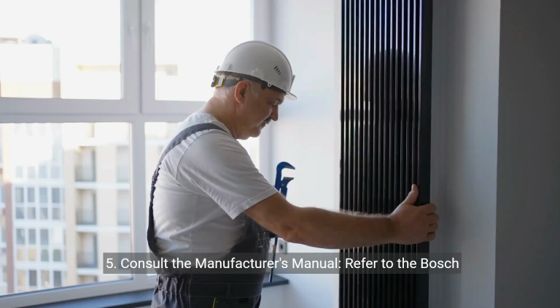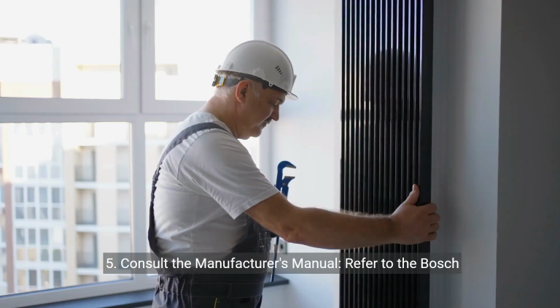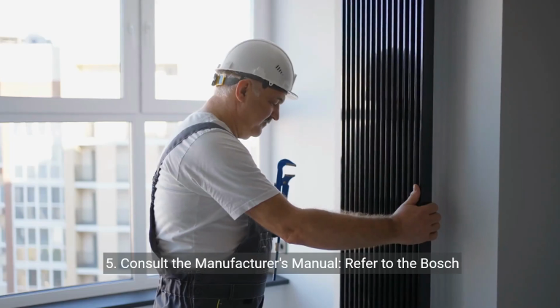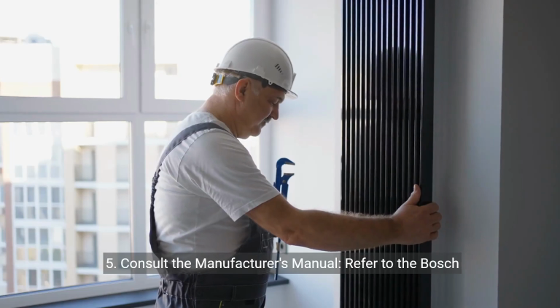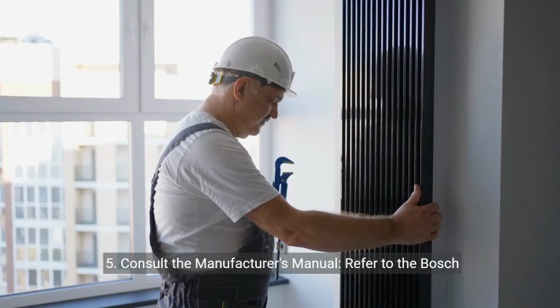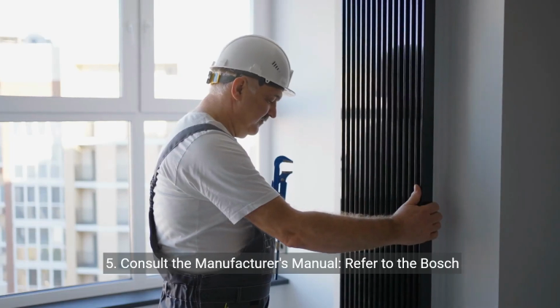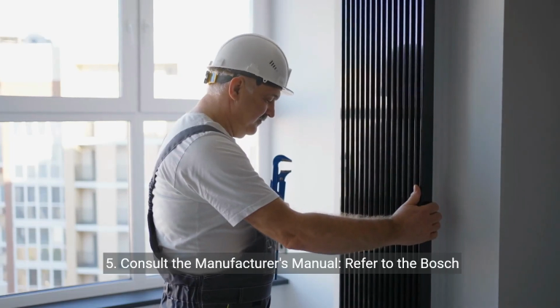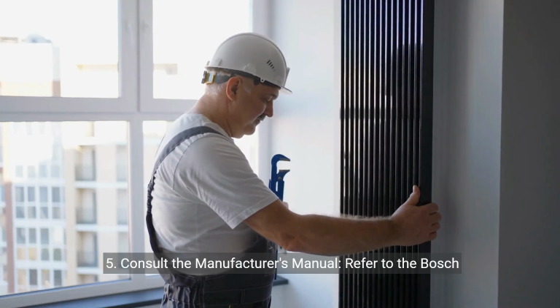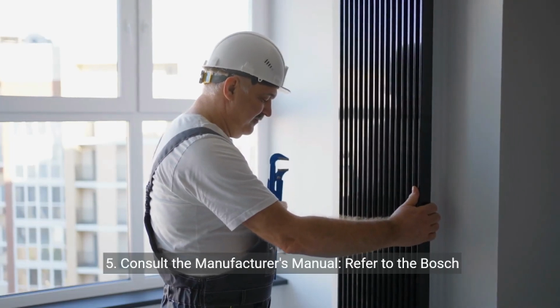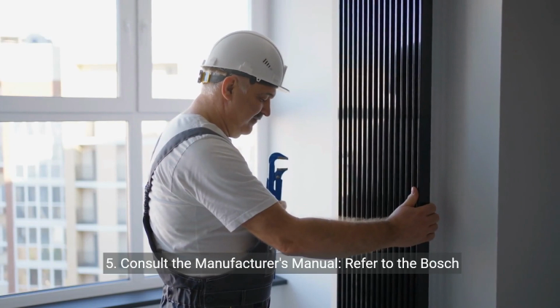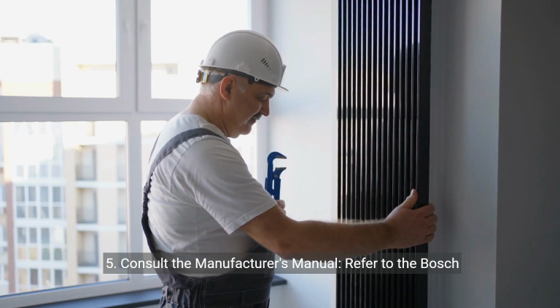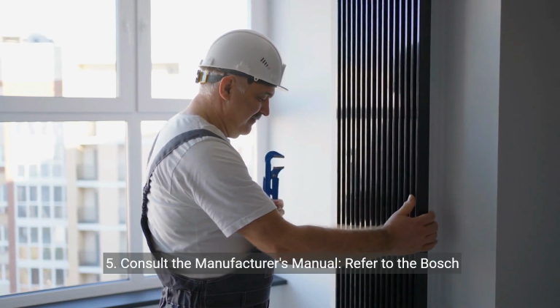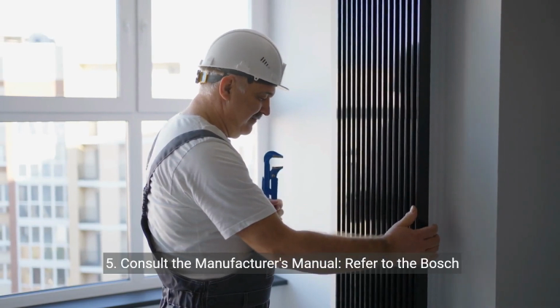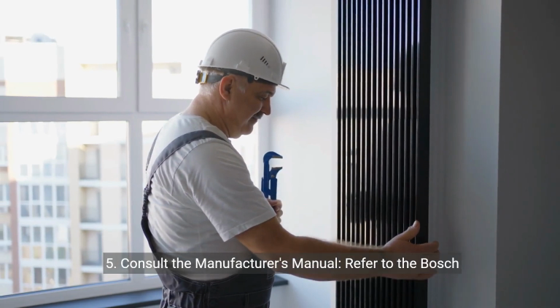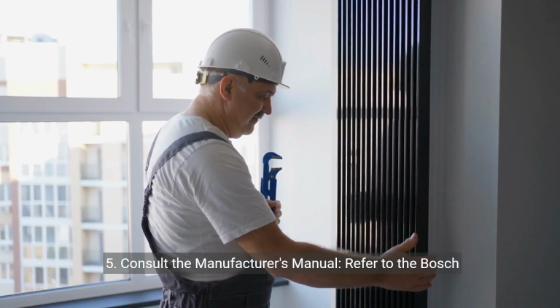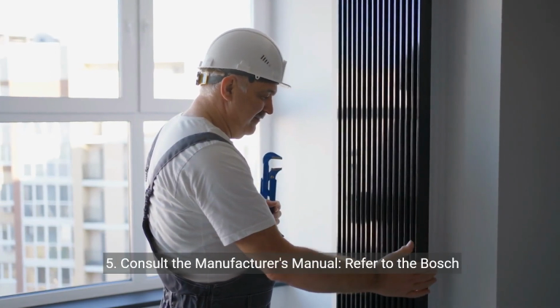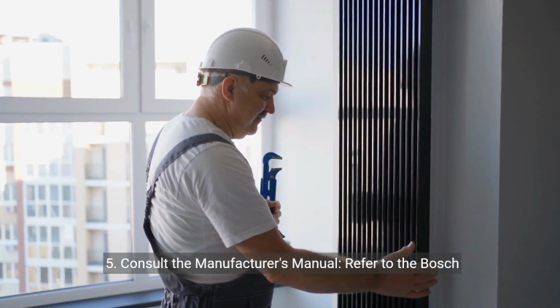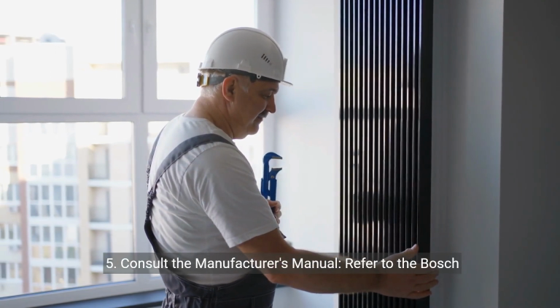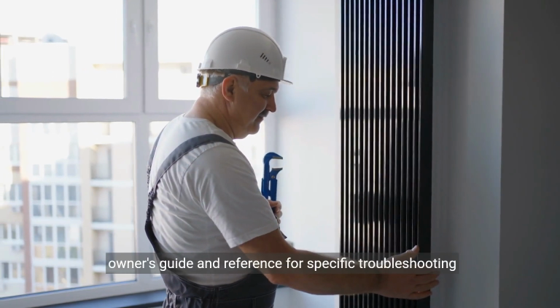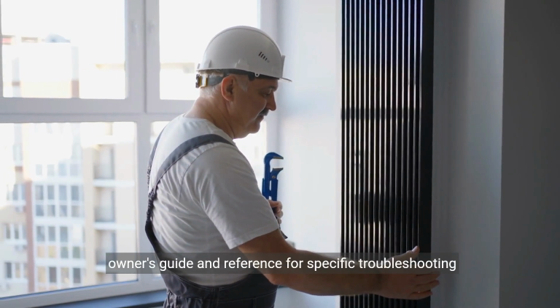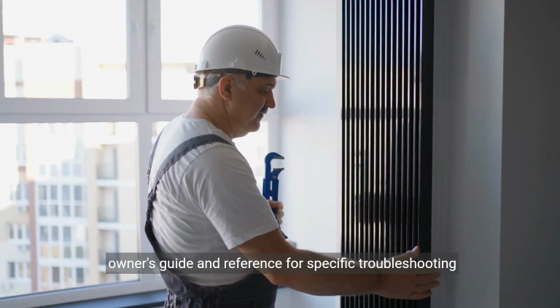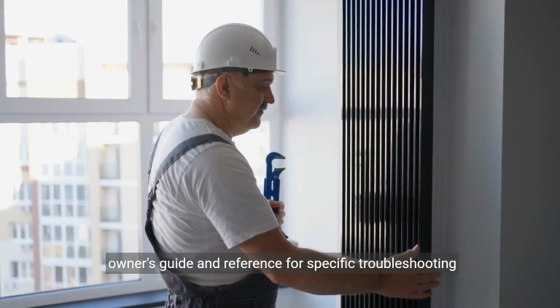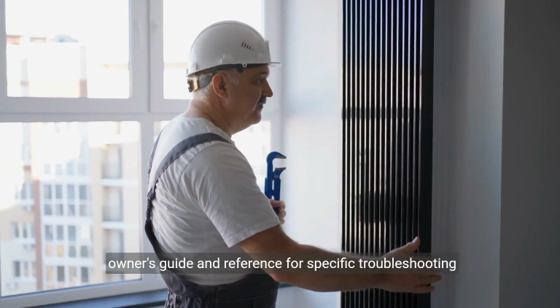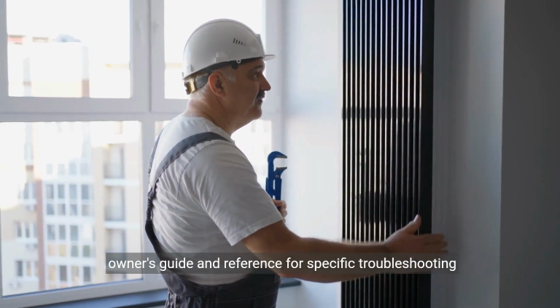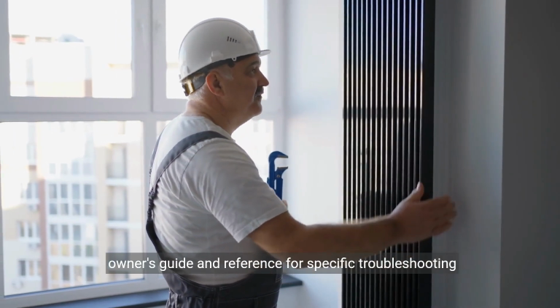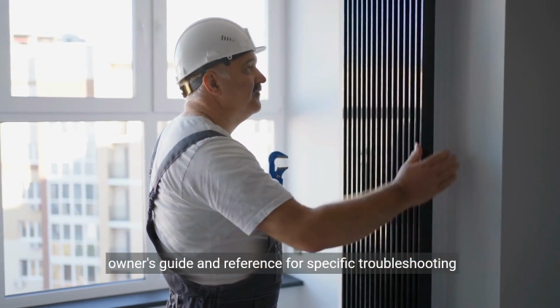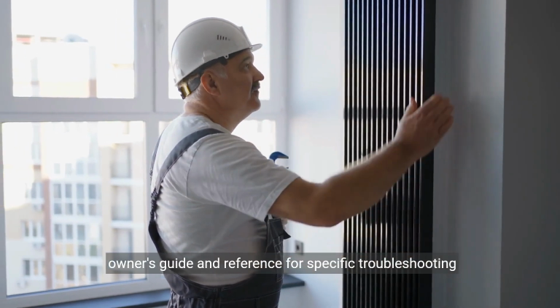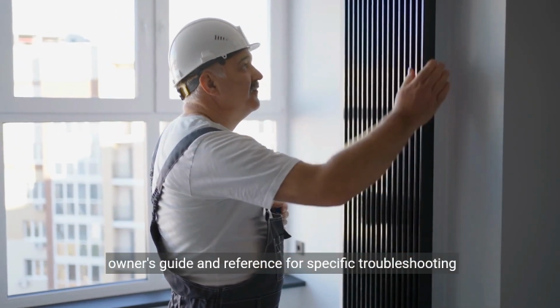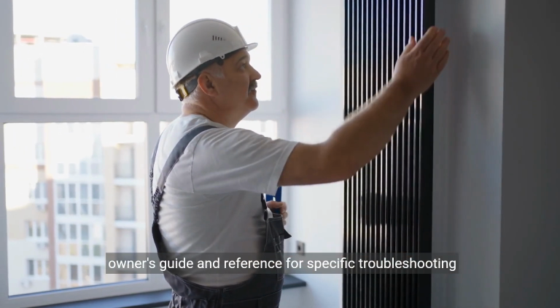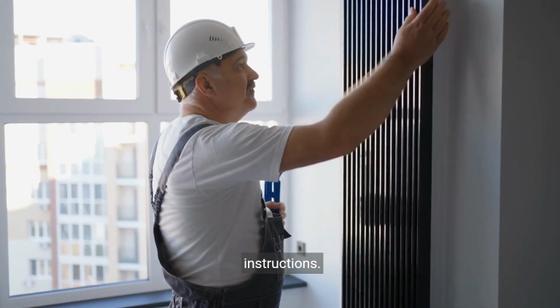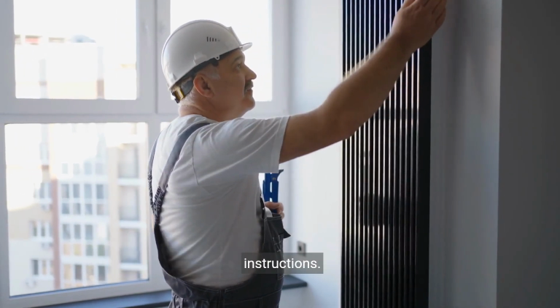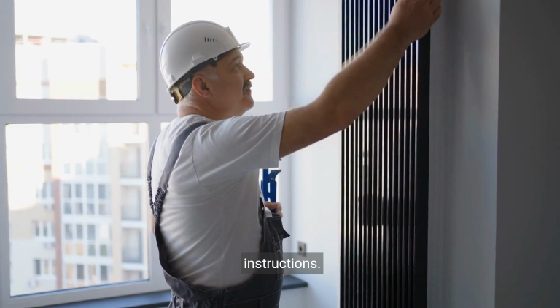5. Consult the manufacturer's manual. Refer to the Bosch owner's guide and reference for specific troubleshooting instructions.